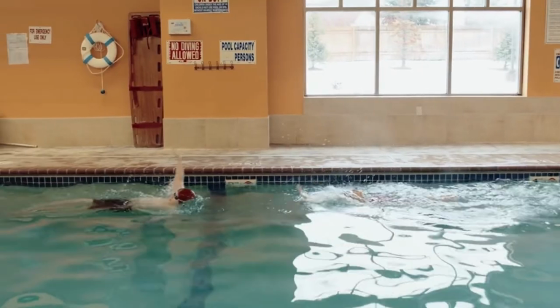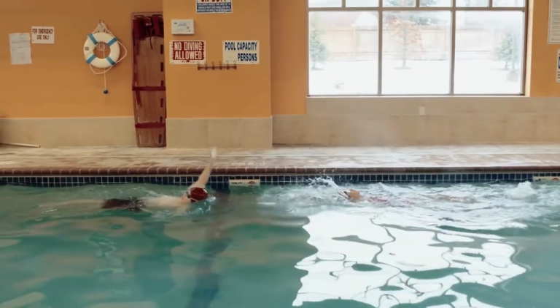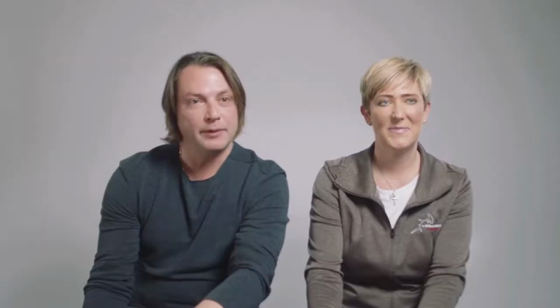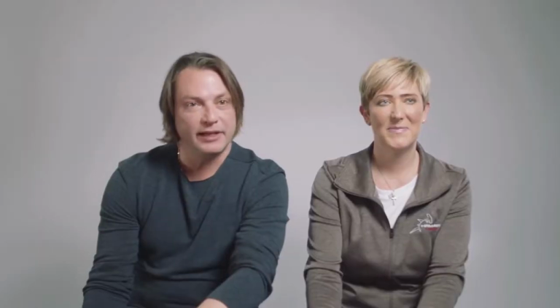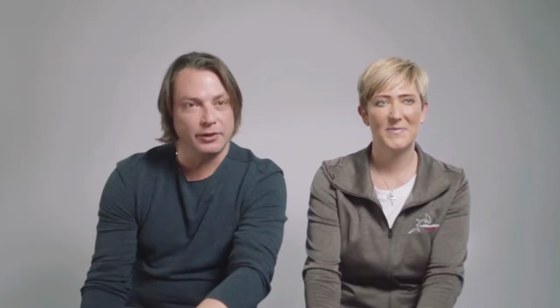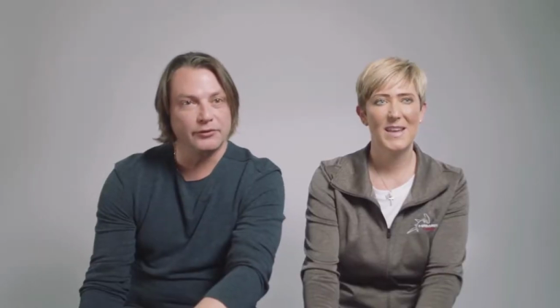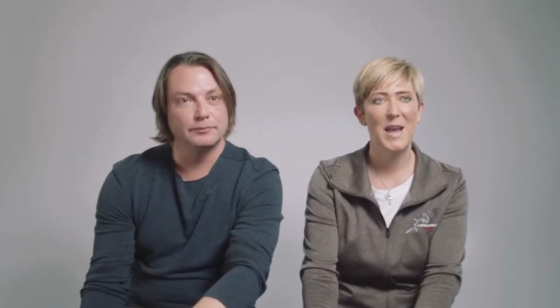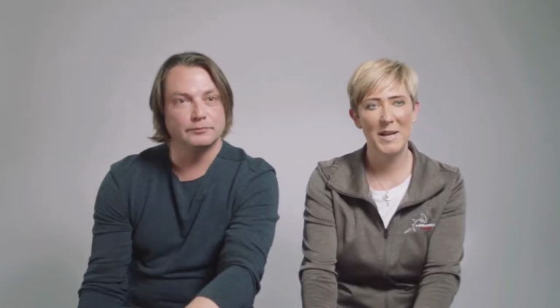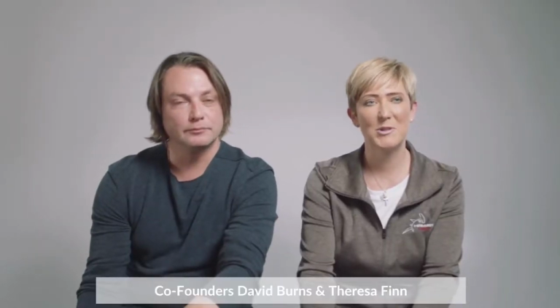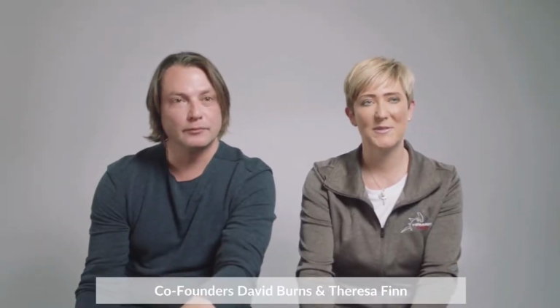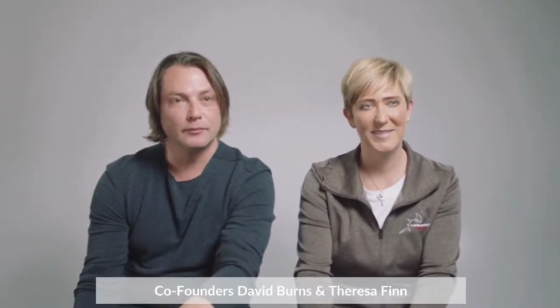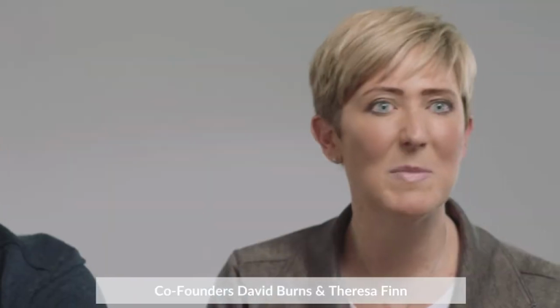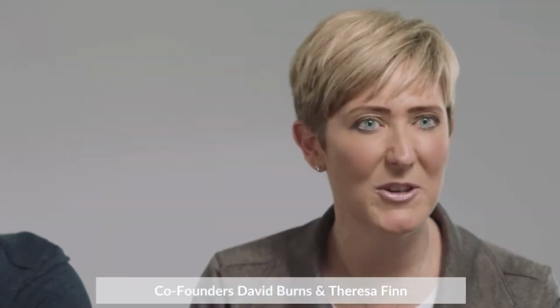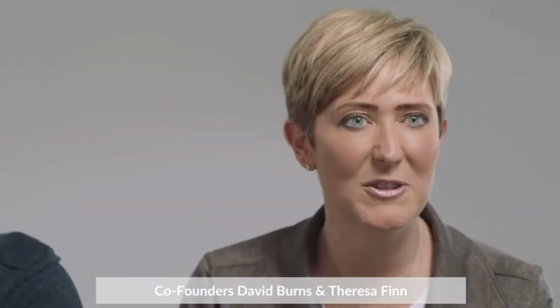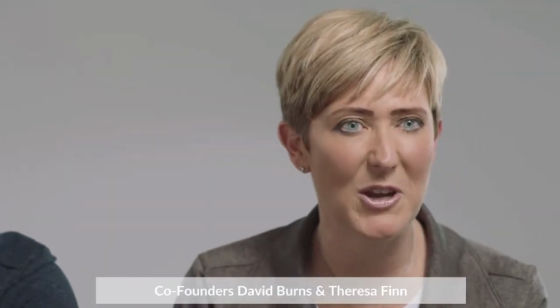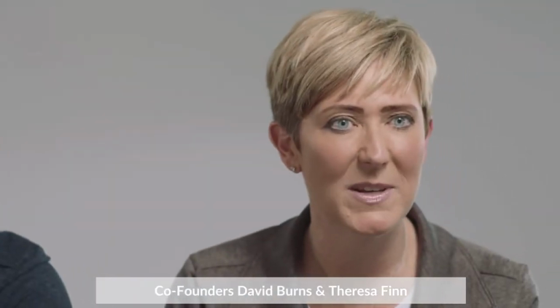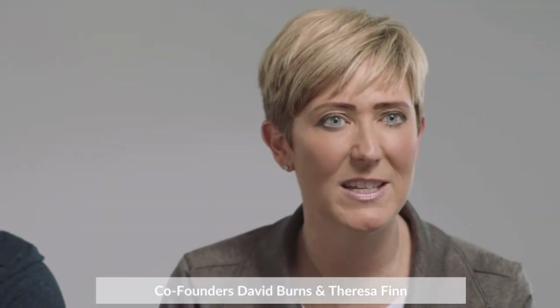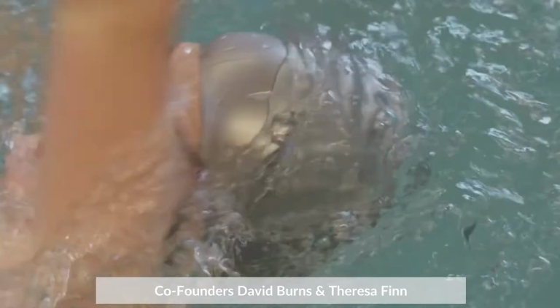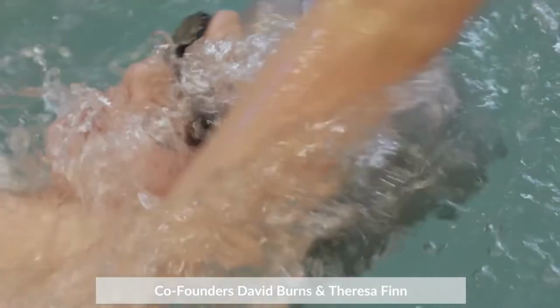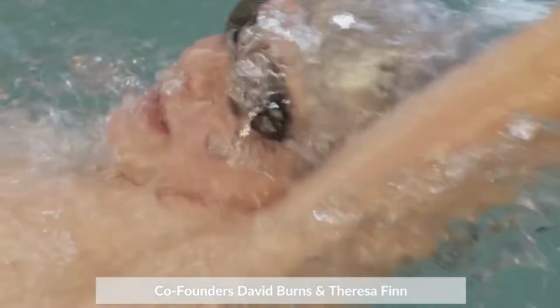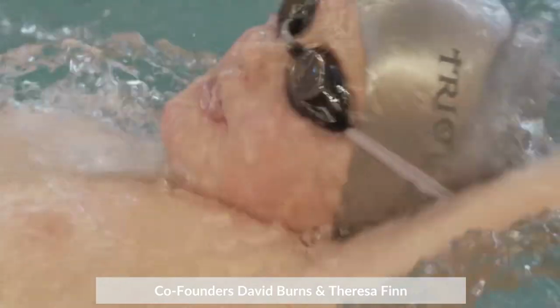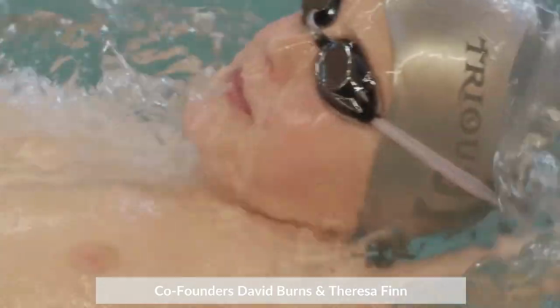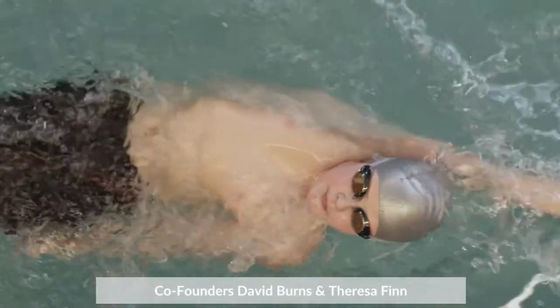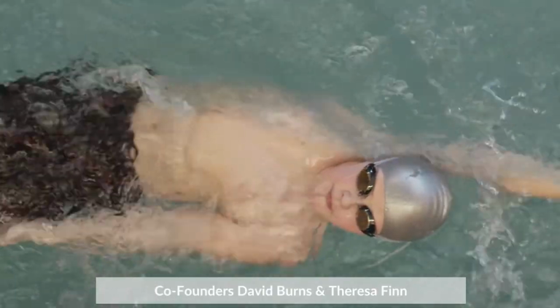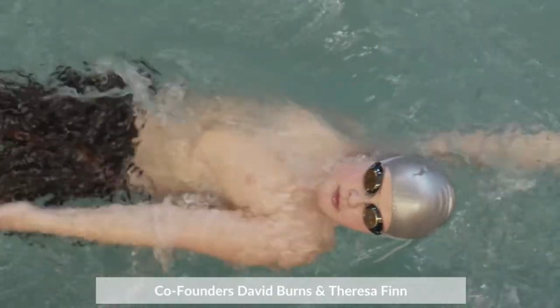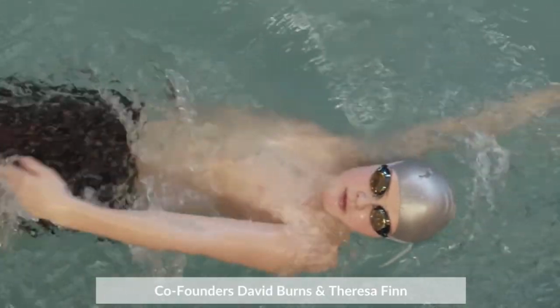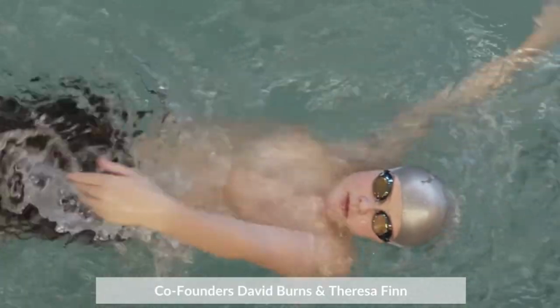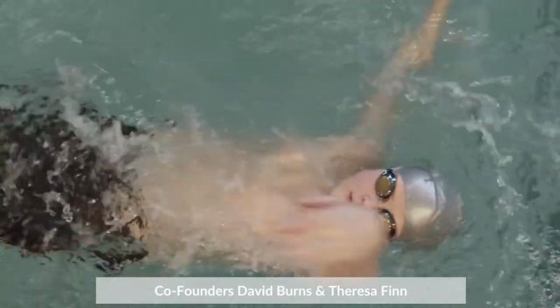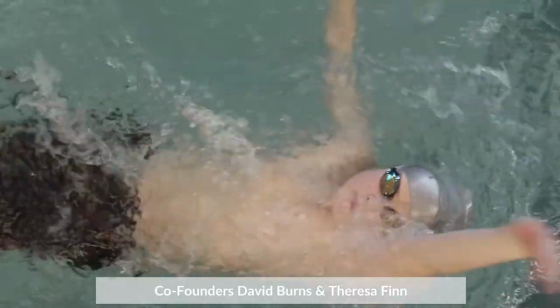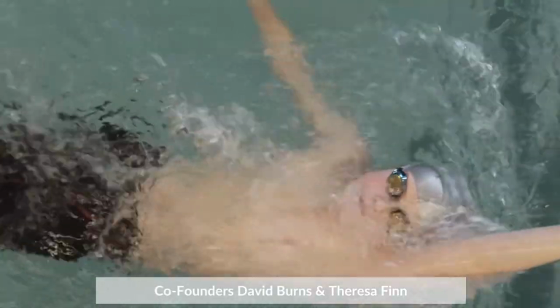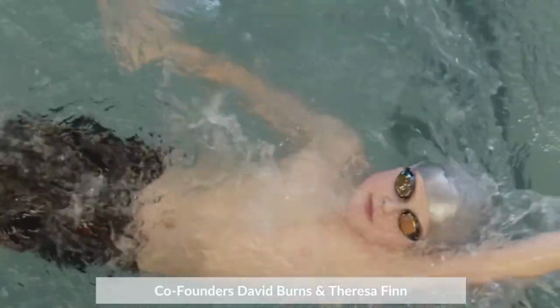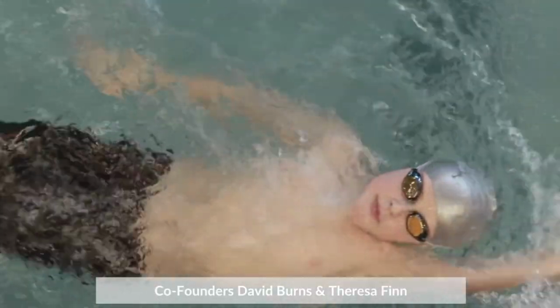Hi, my name is David Burns and my name is Teresa Finn. About 13 years ago my son came to Martha Burns Swim School for instruction. David was his coach.